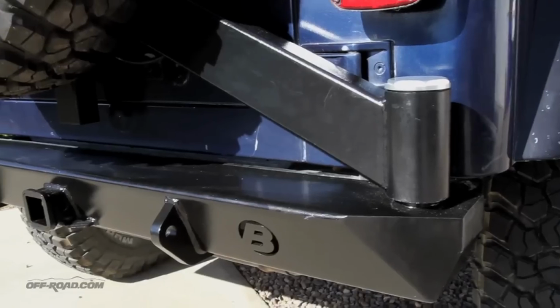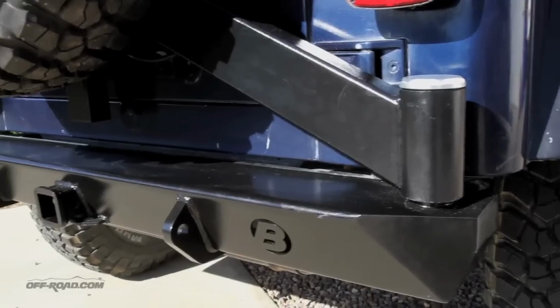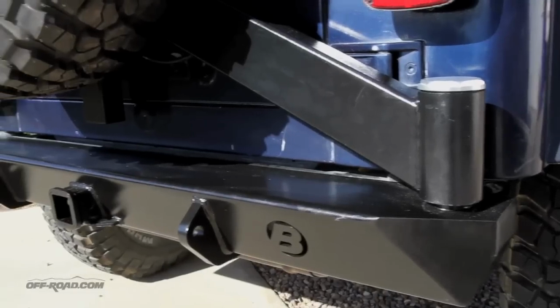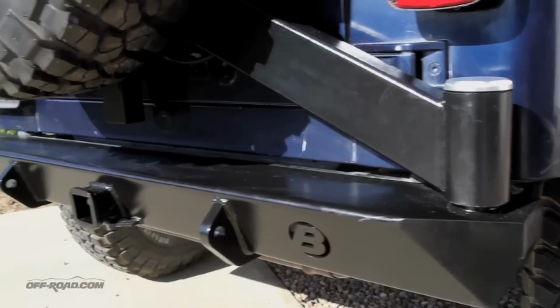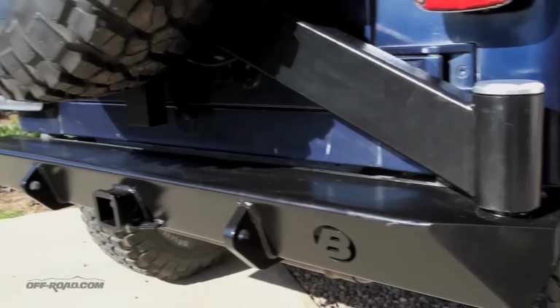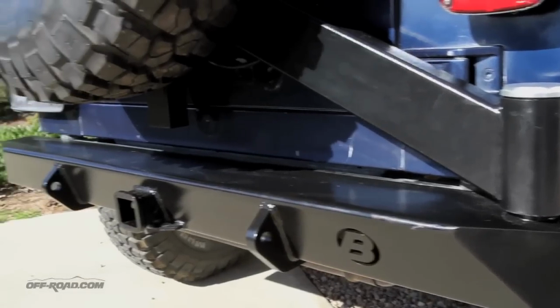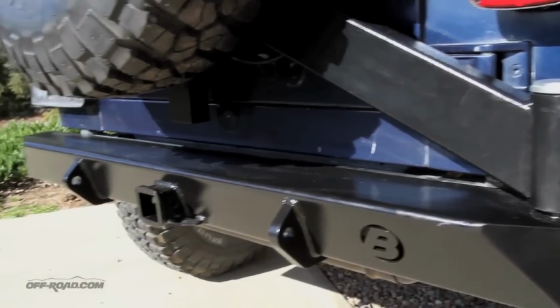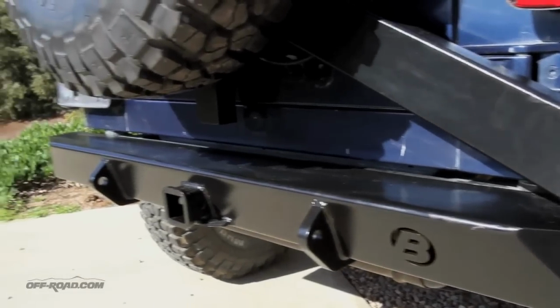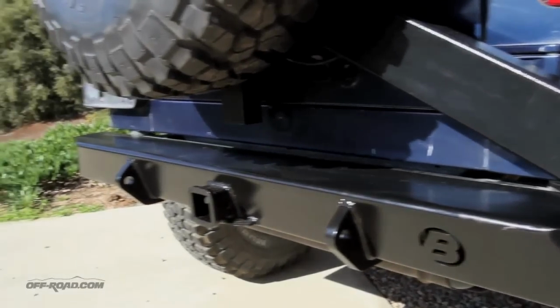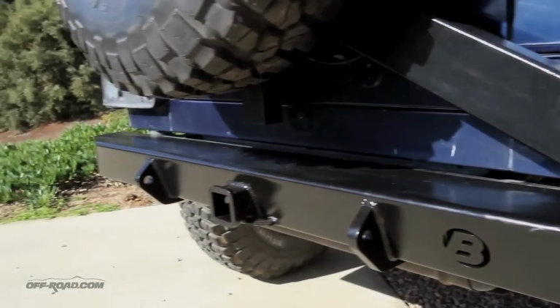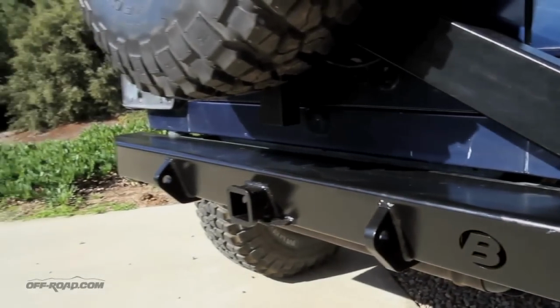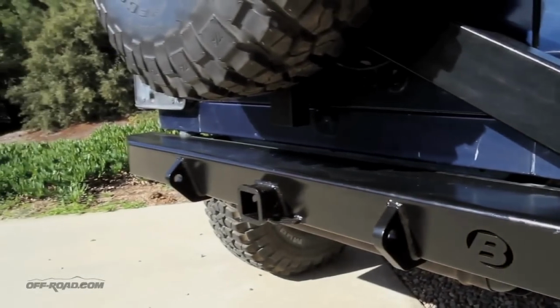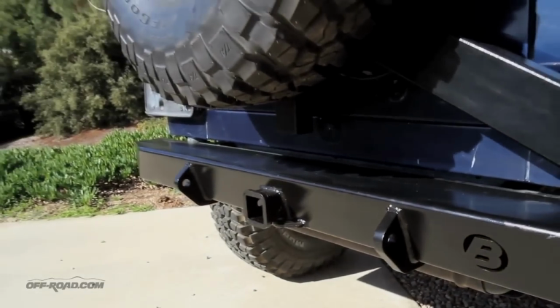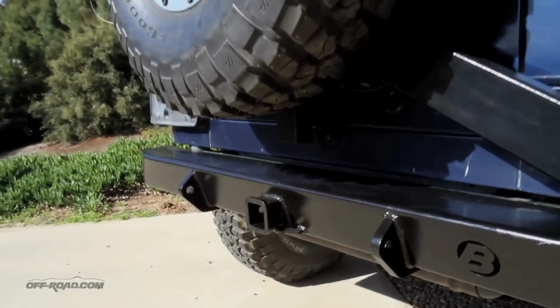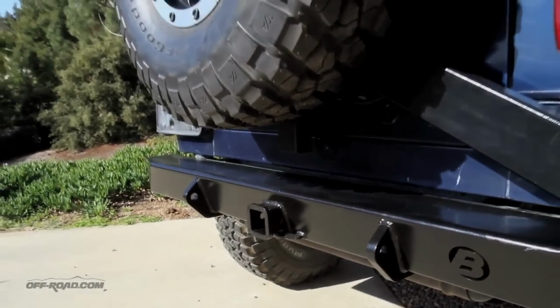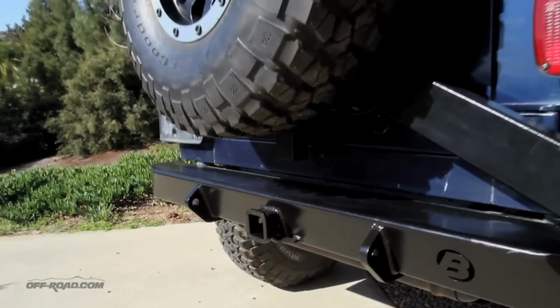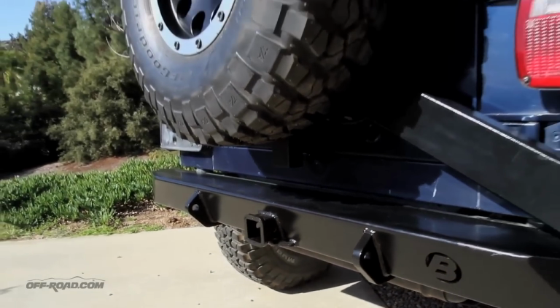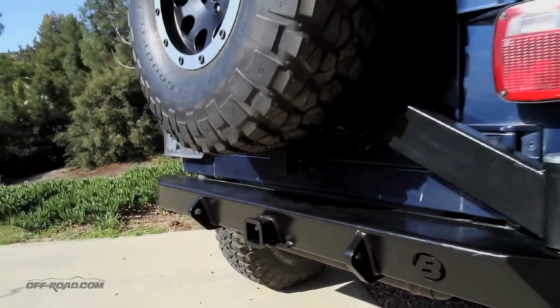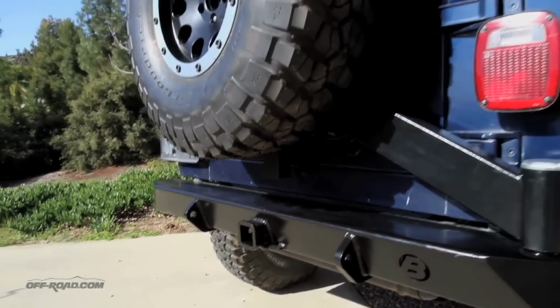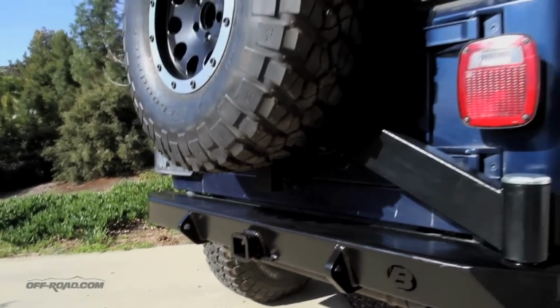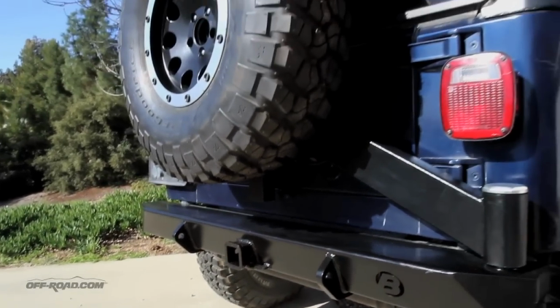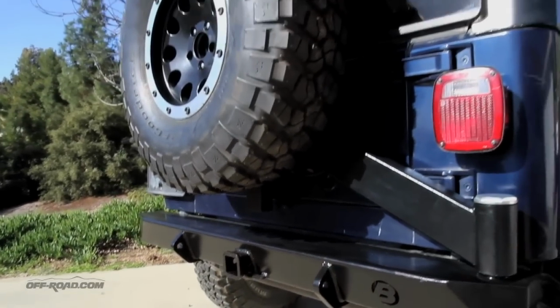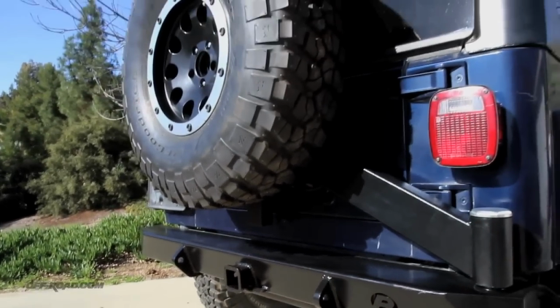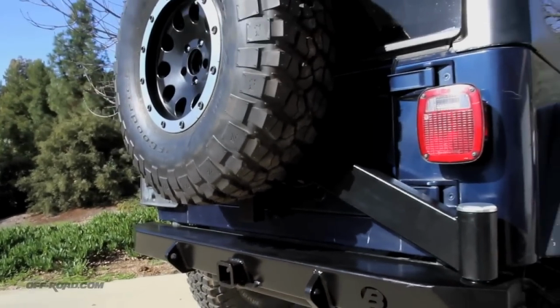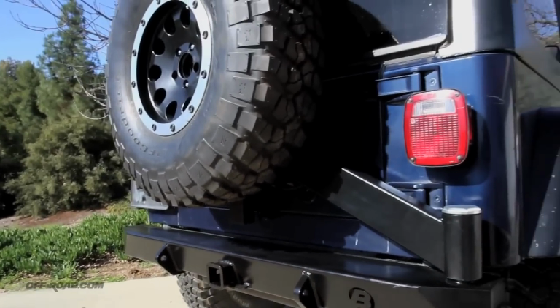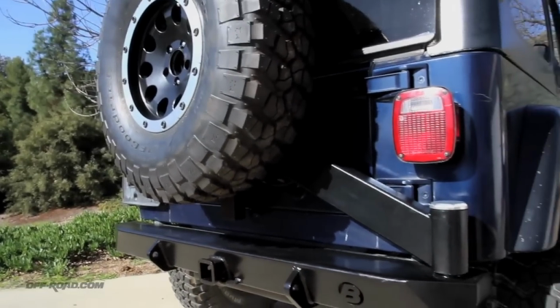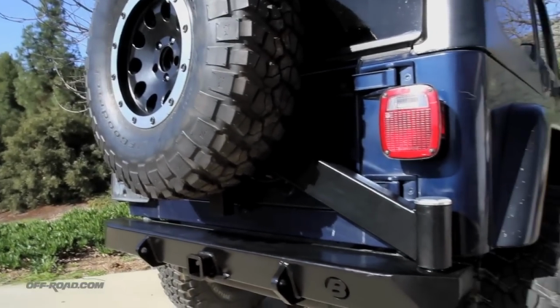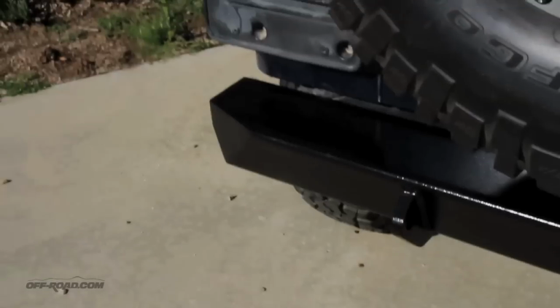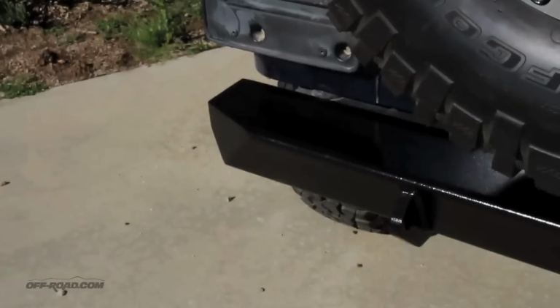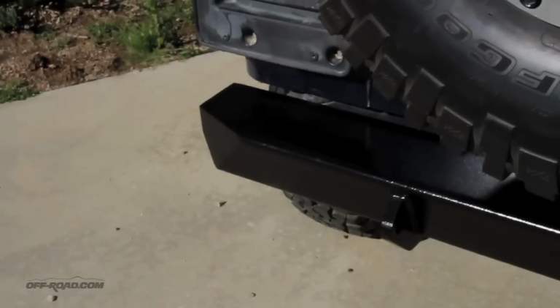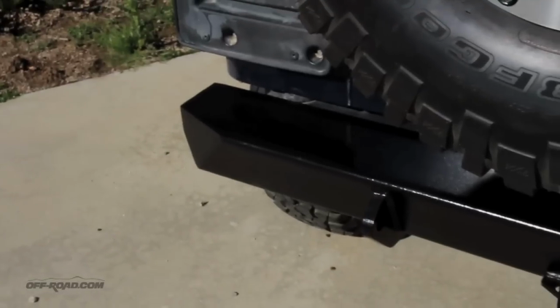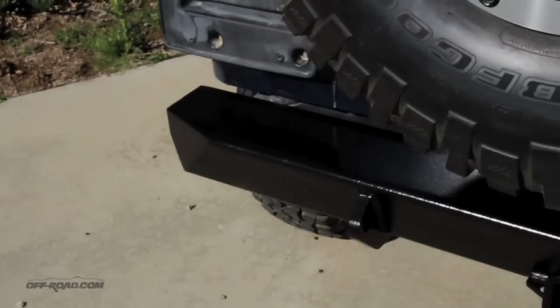As you can see, you can accommodate an oversized tire. We have 33s here which fit just fine, but it can accommodate all the way up to a 40-inch tire.